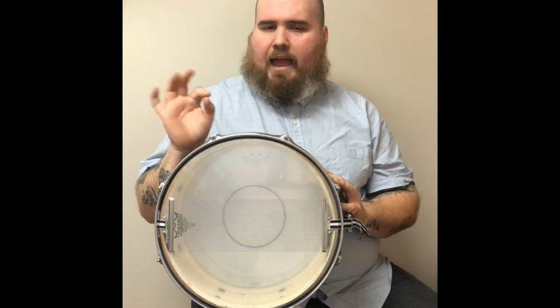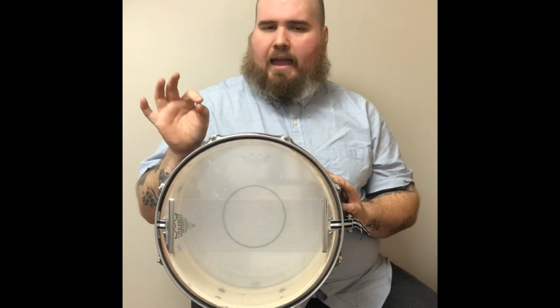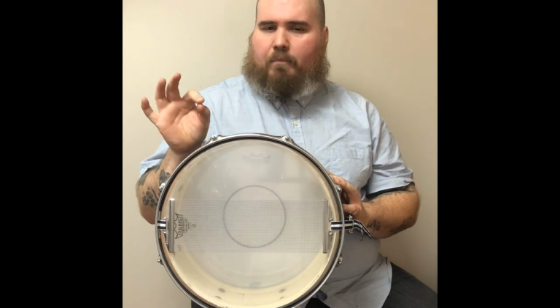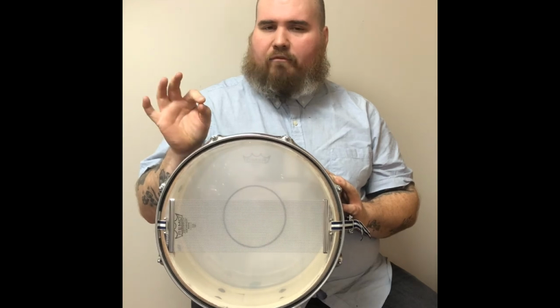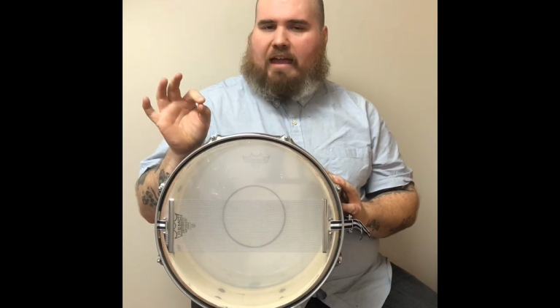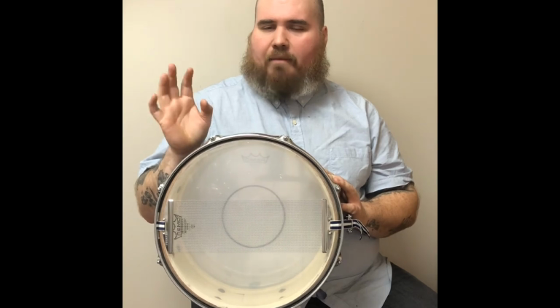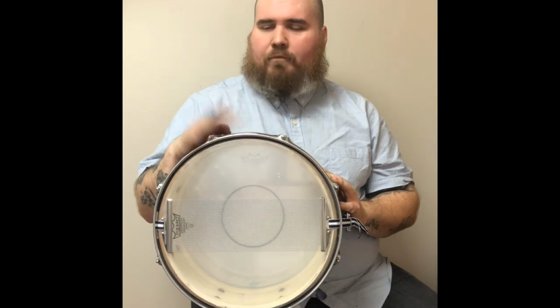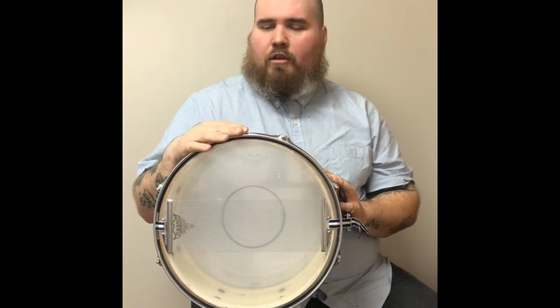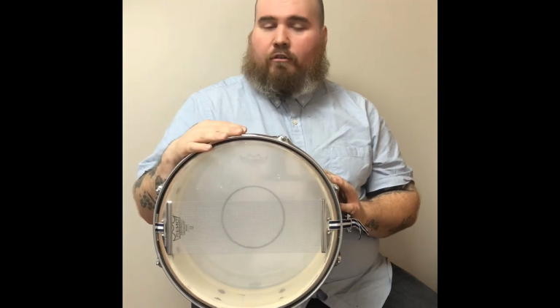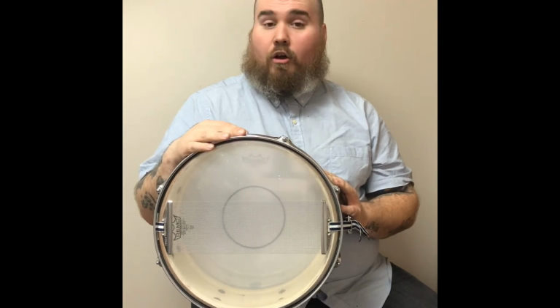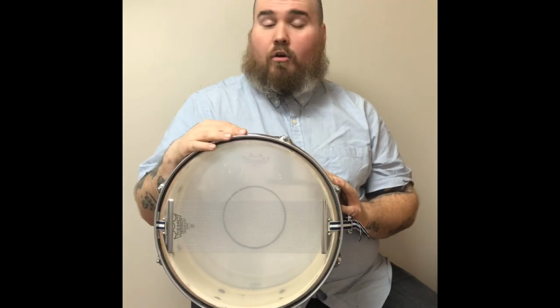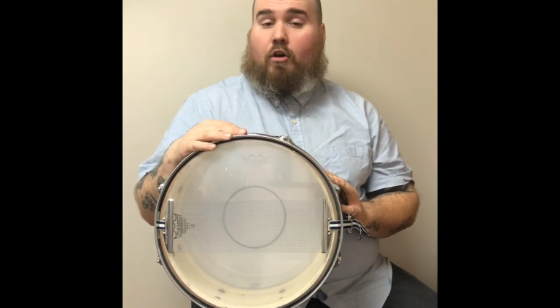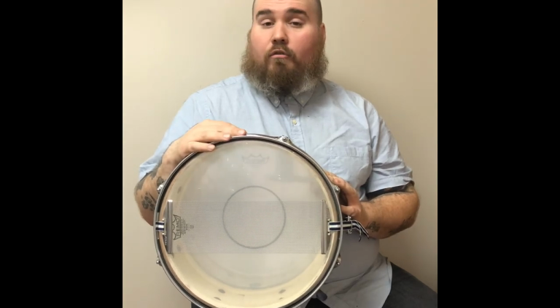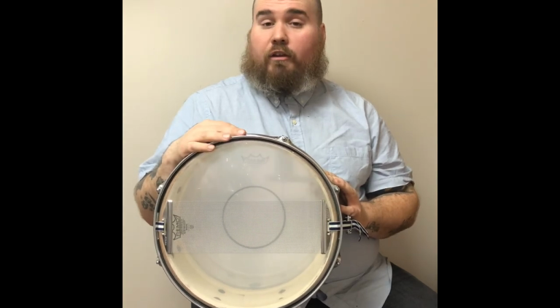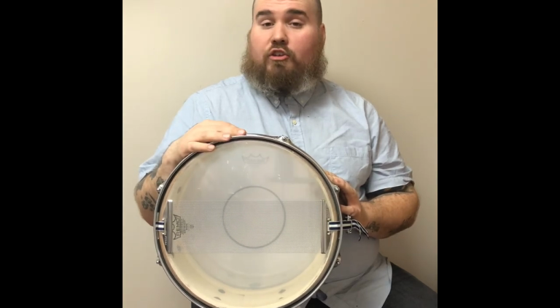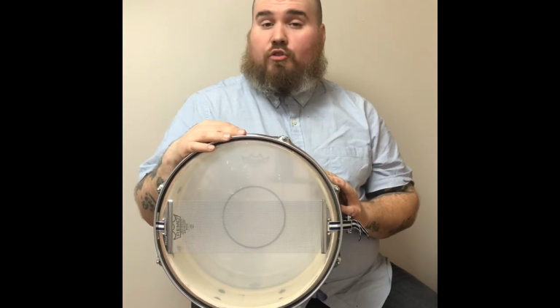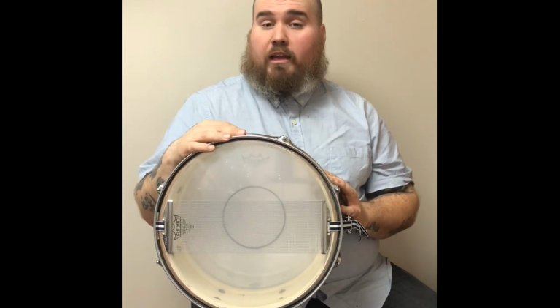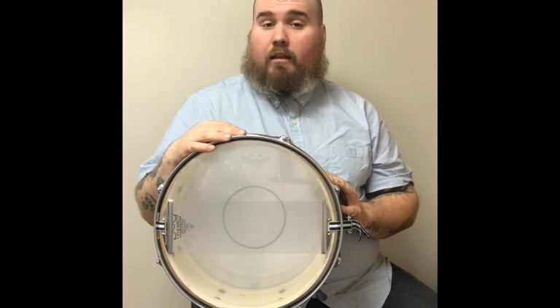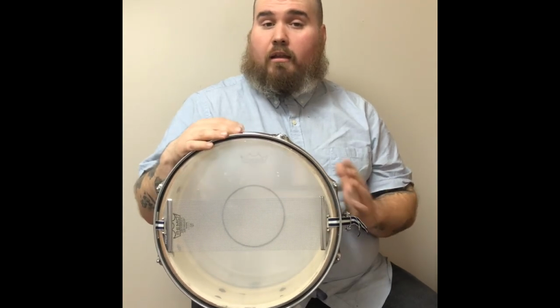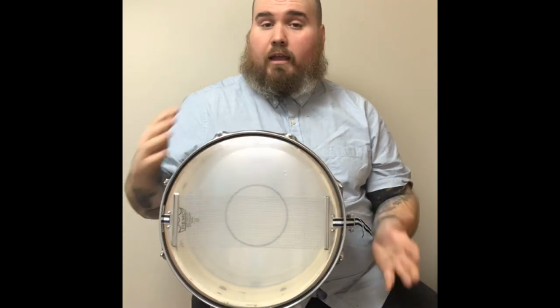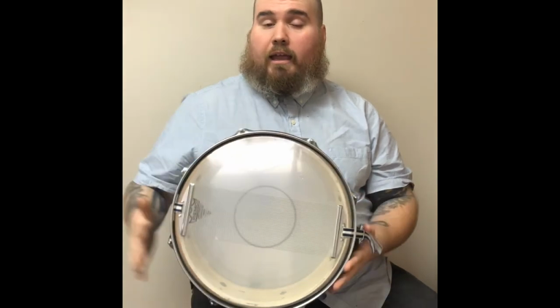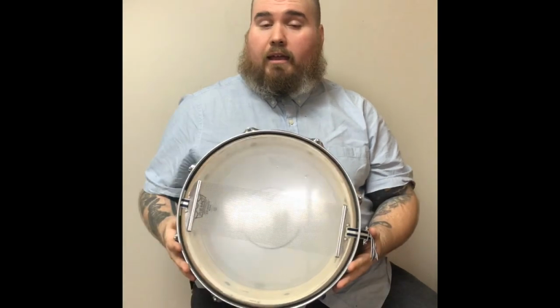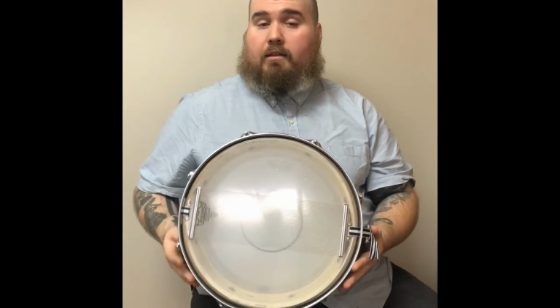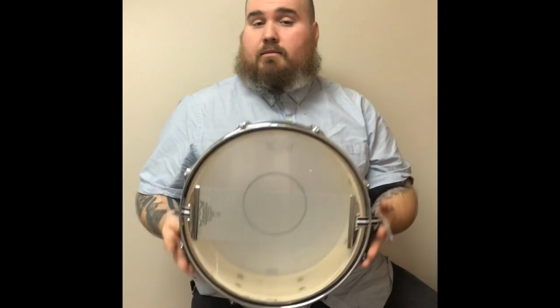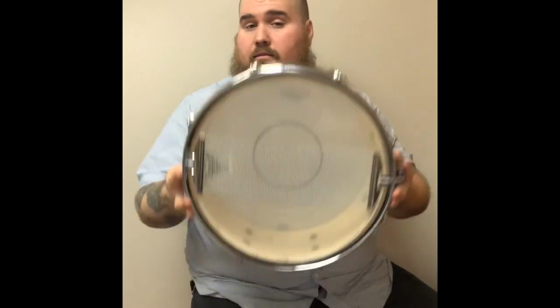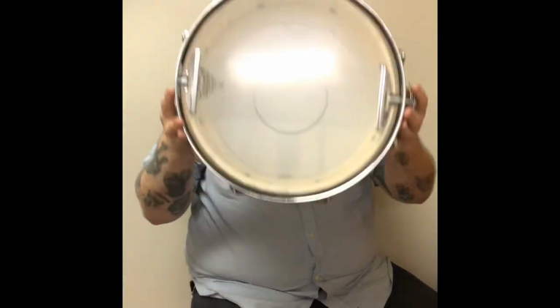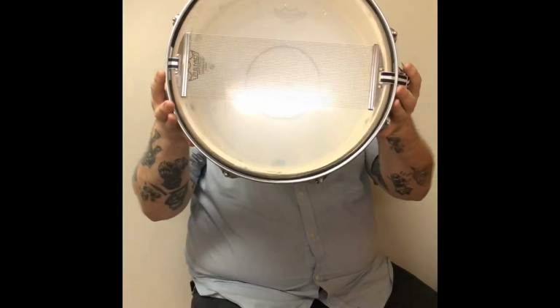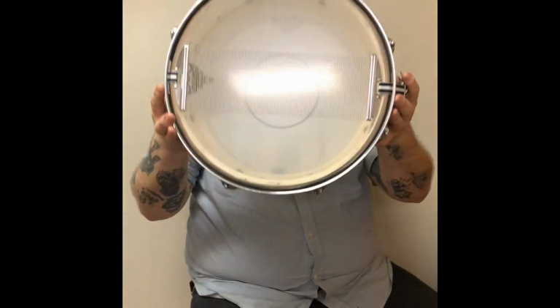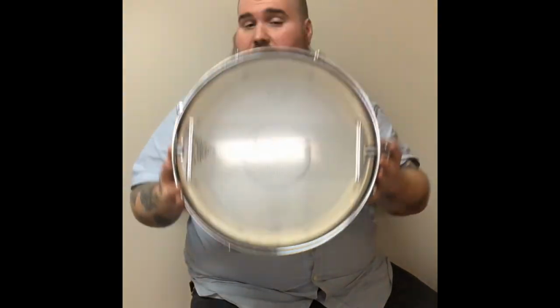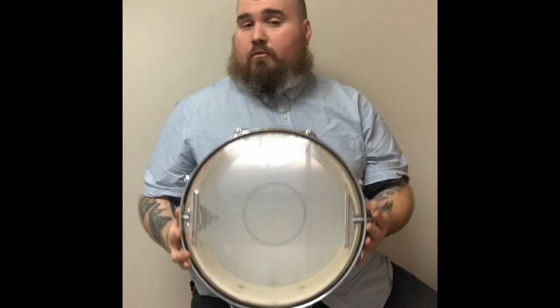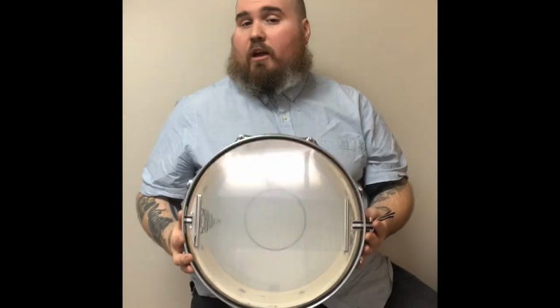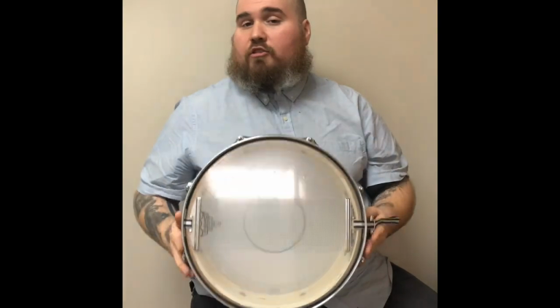Big and fat. Hopefully you enjoyed it. Thanks for watching.